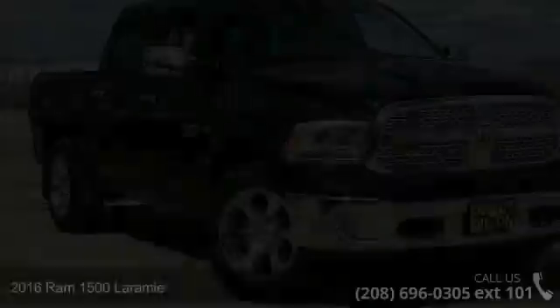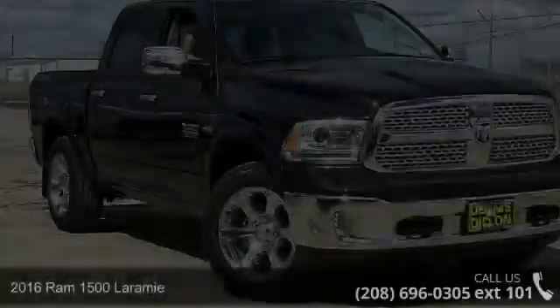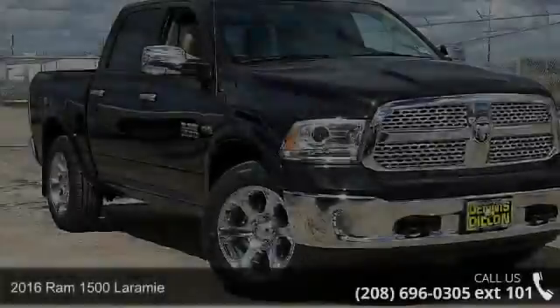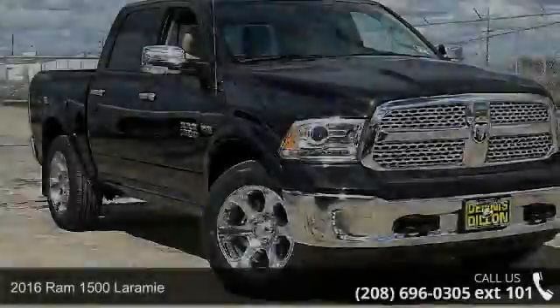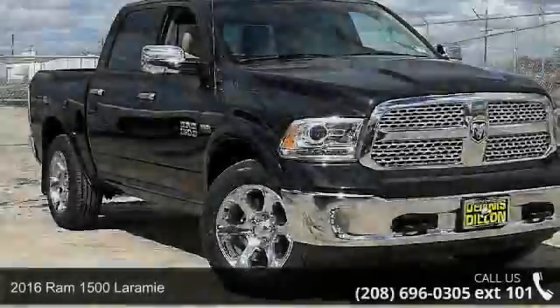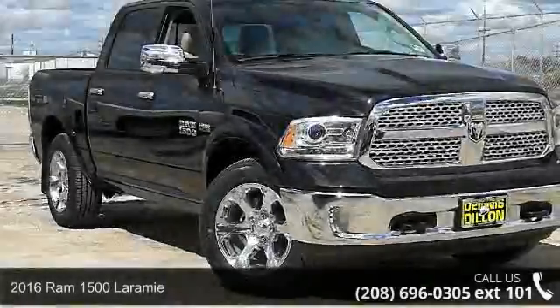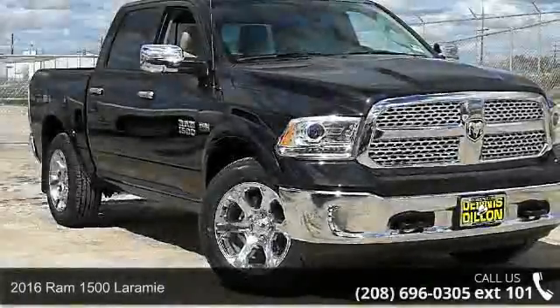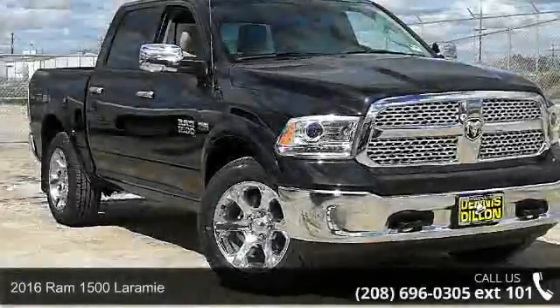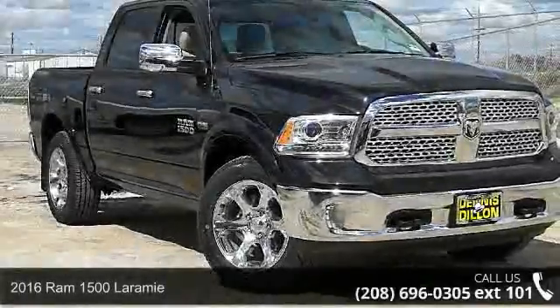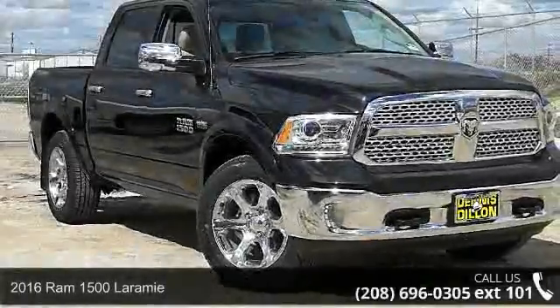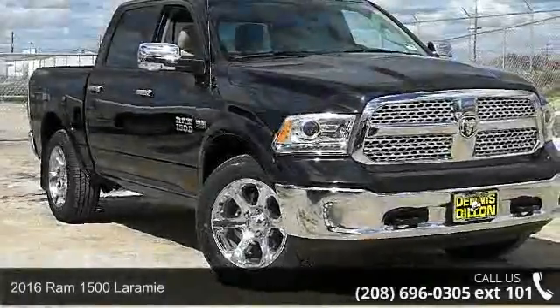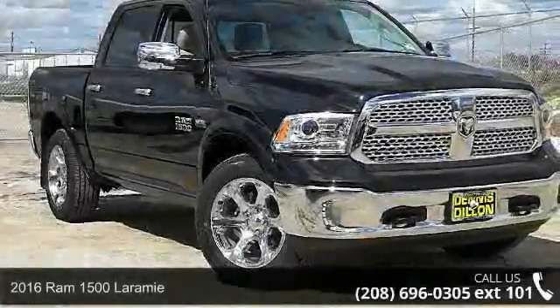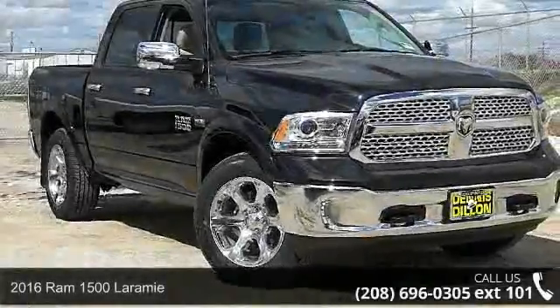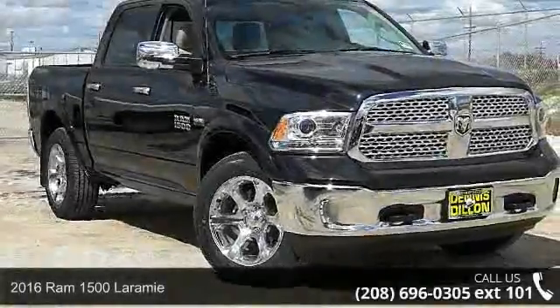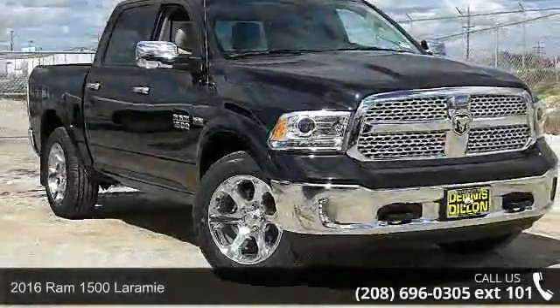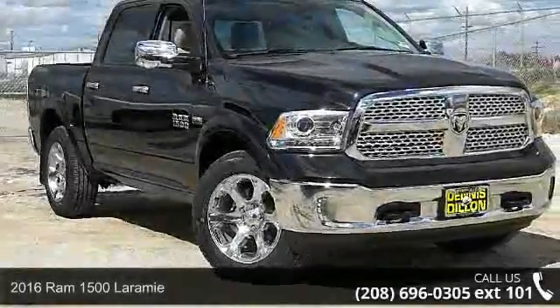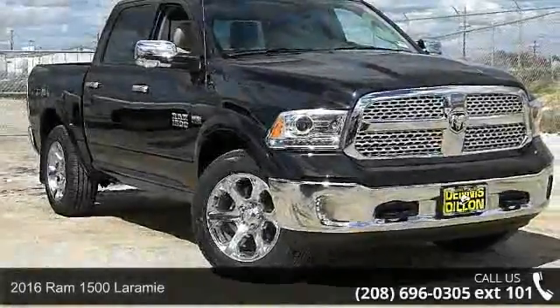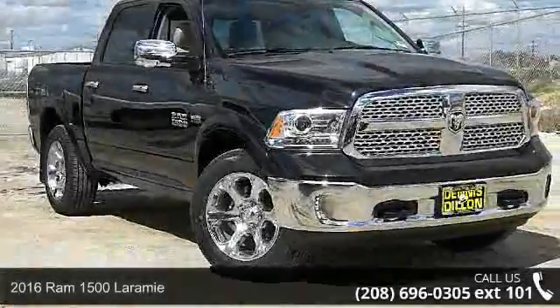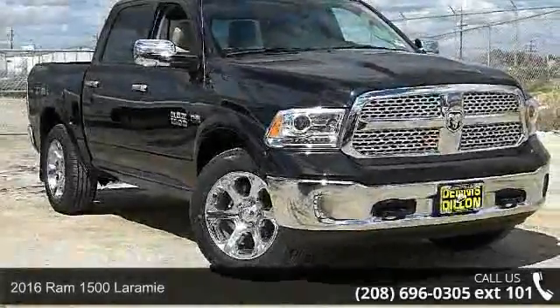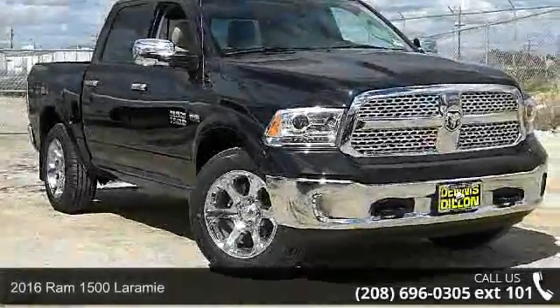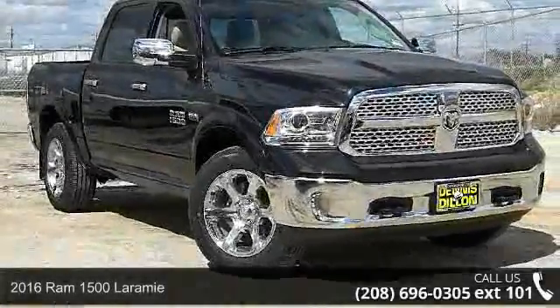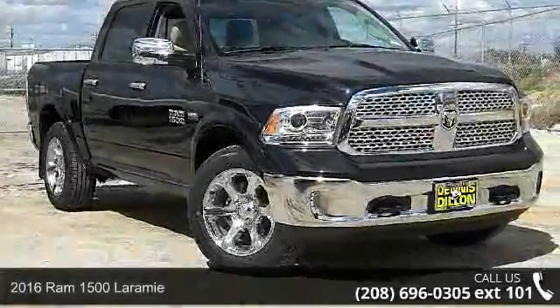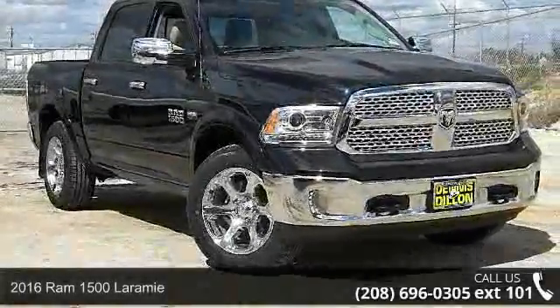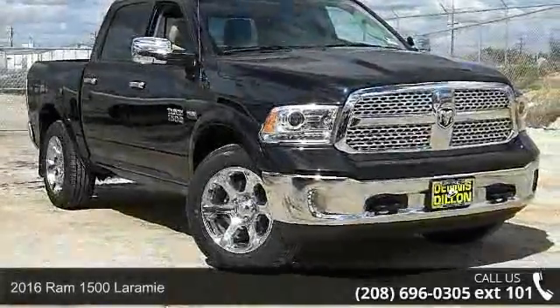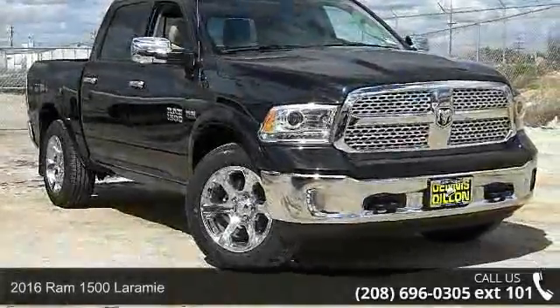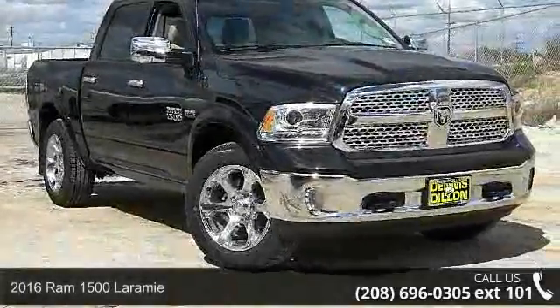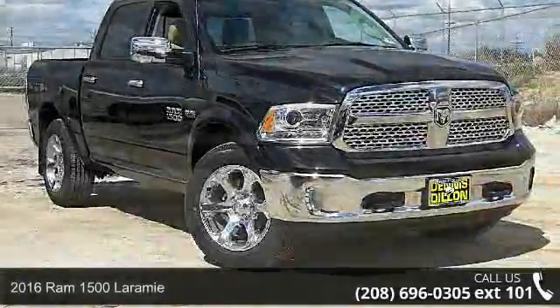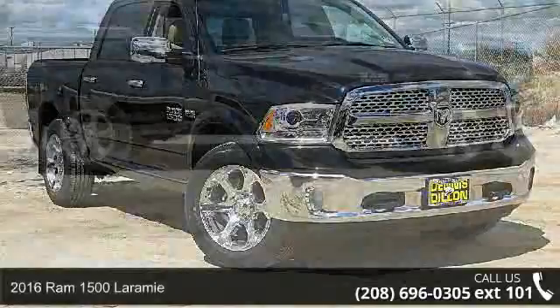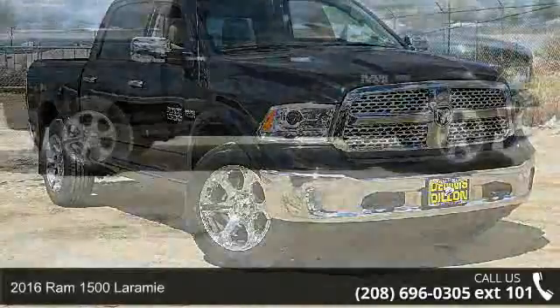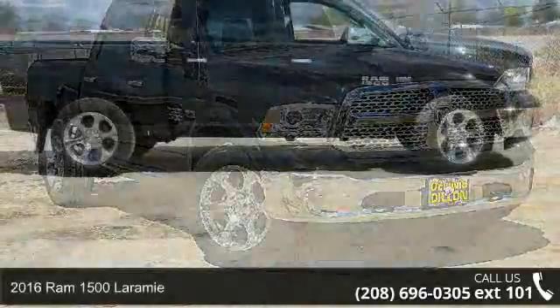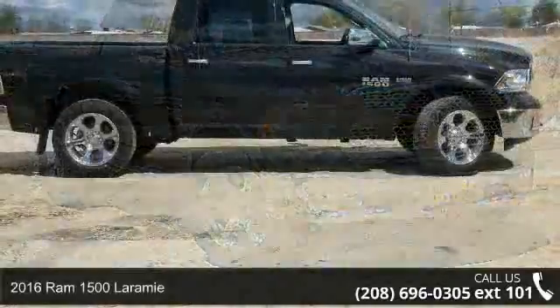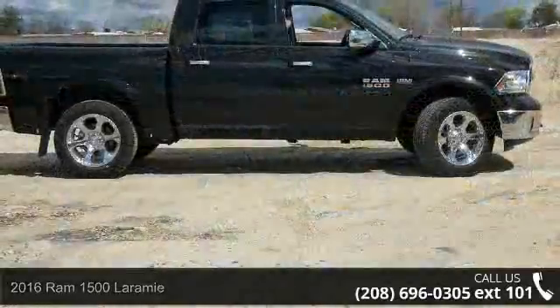Presenting the 2016 RAM 1500 Laramie. This may be the set of wheels you've been looking for.